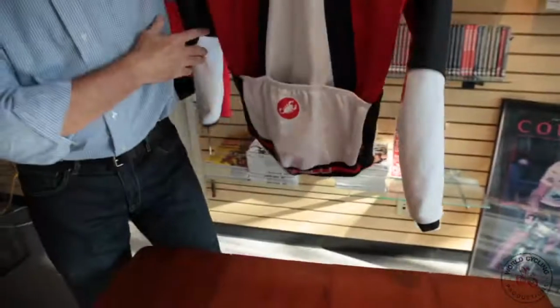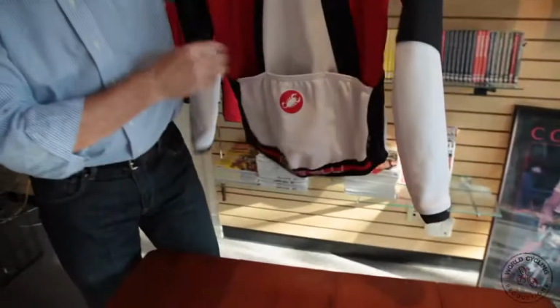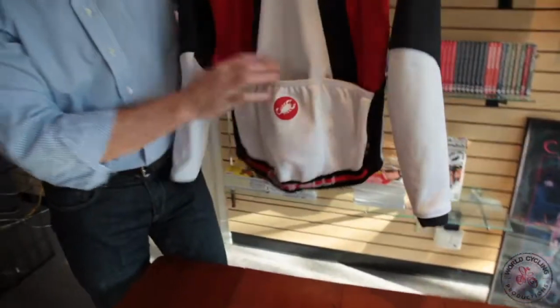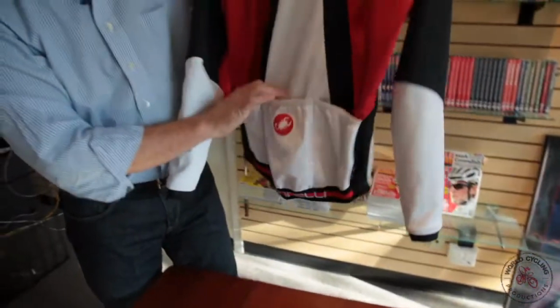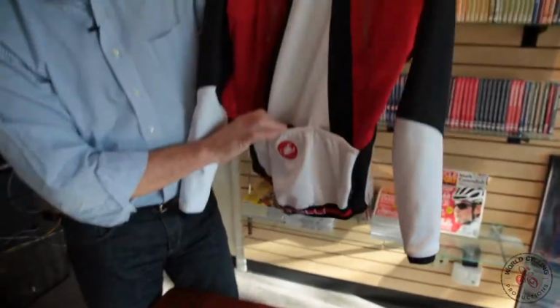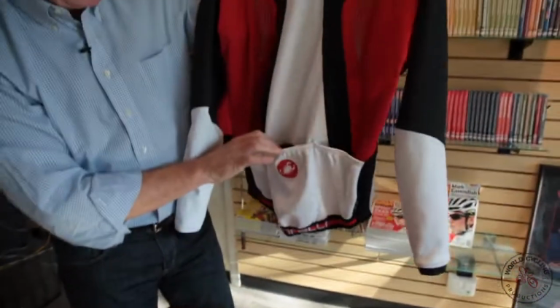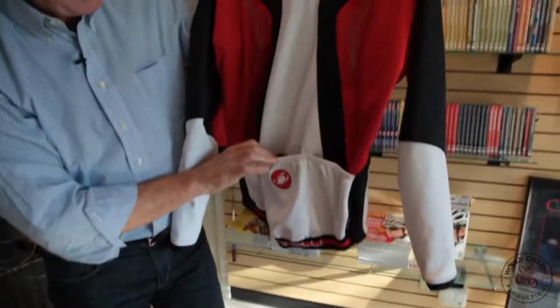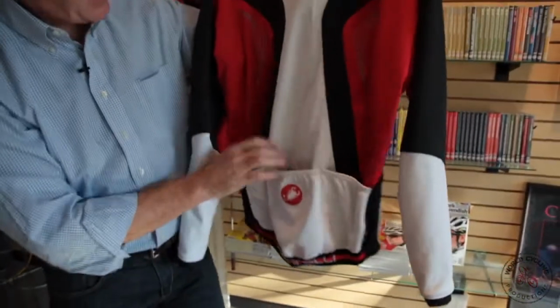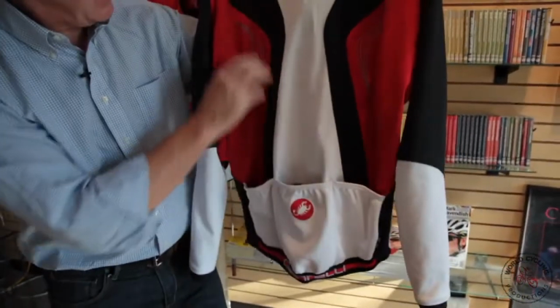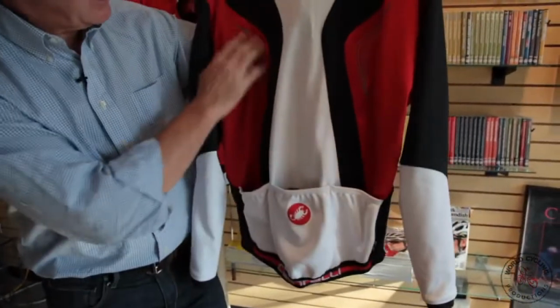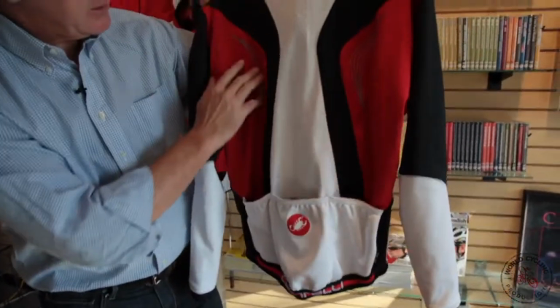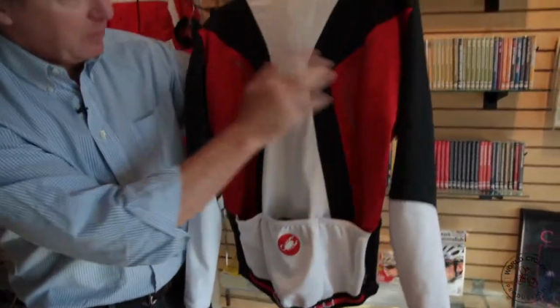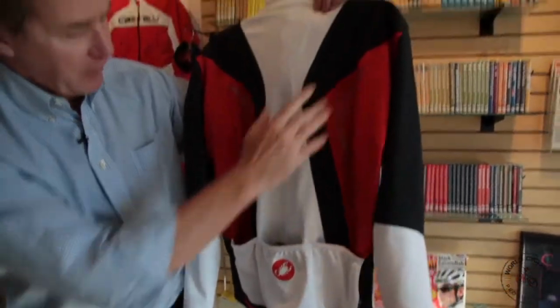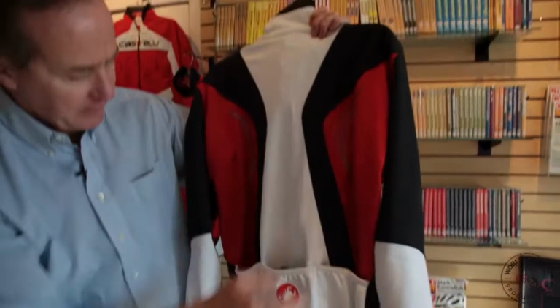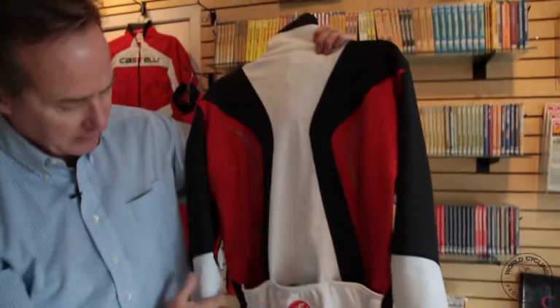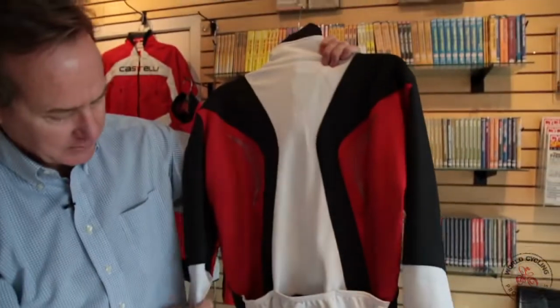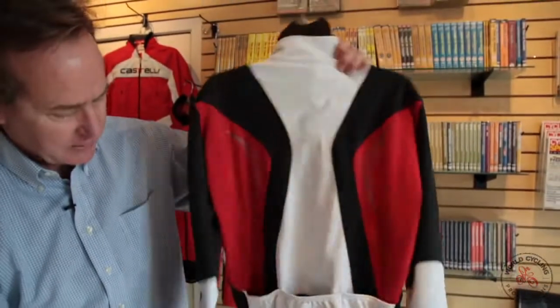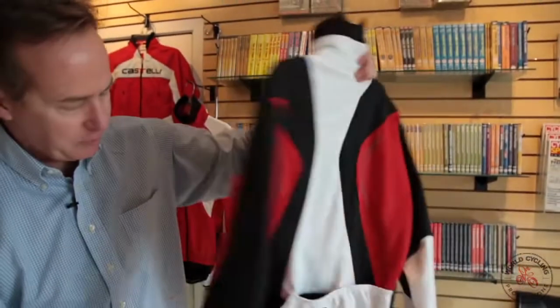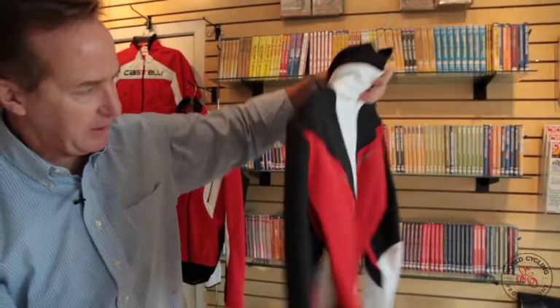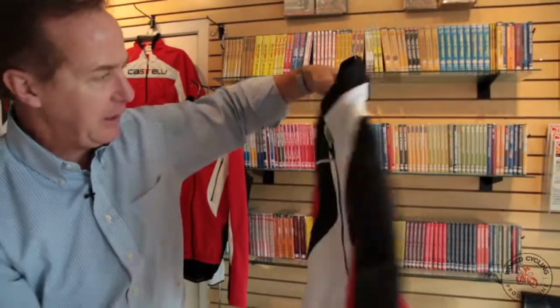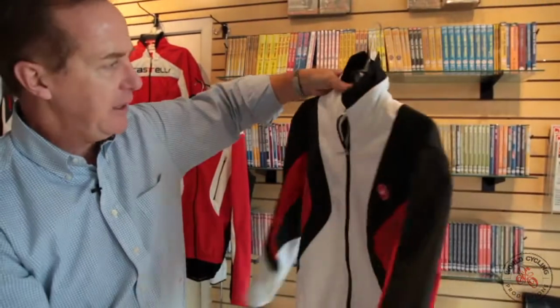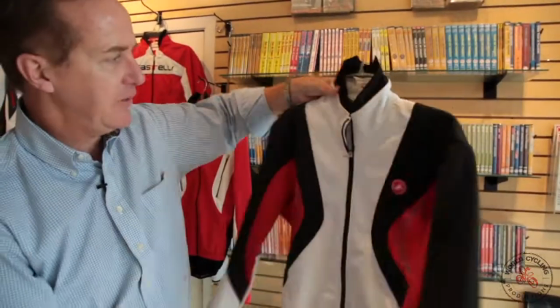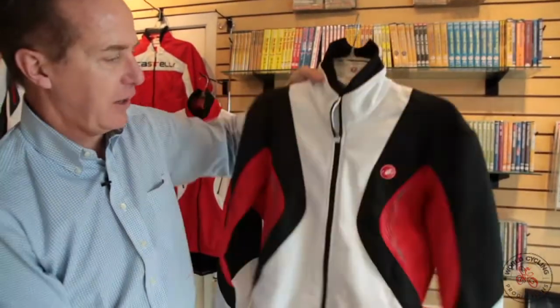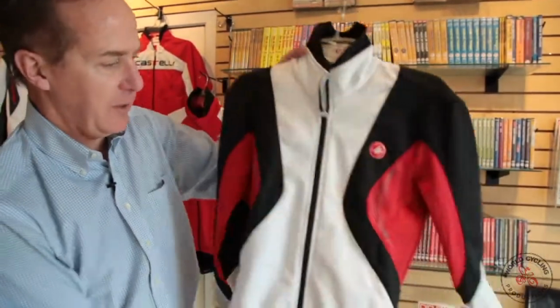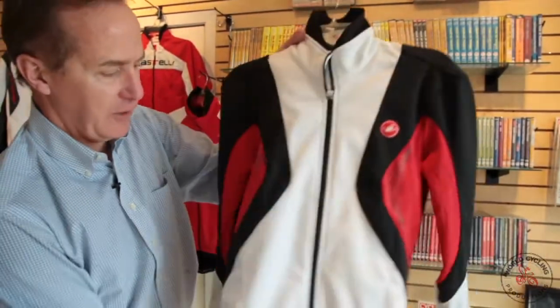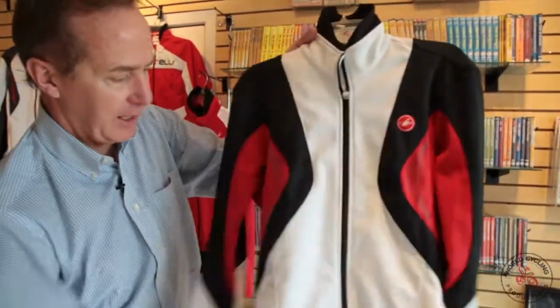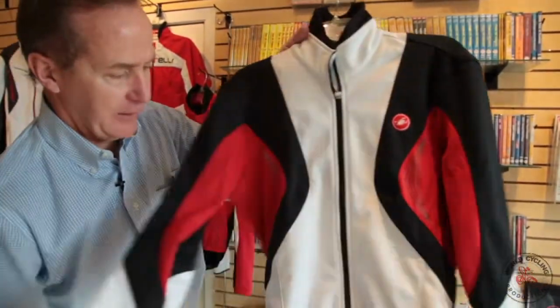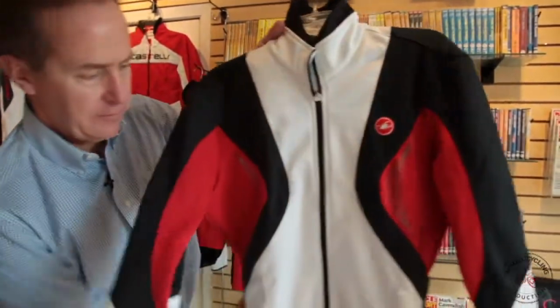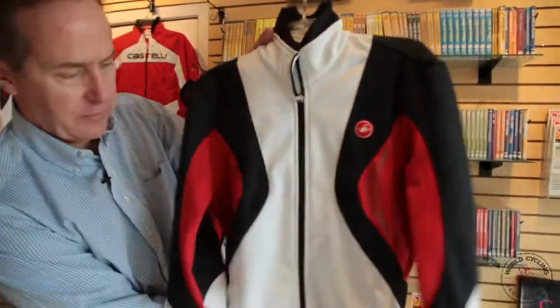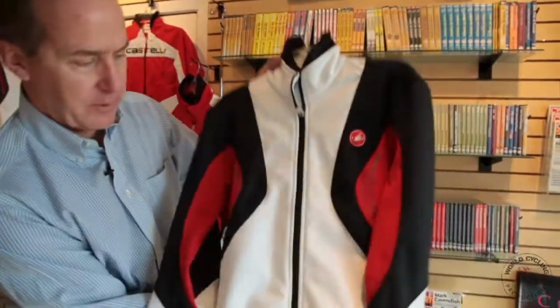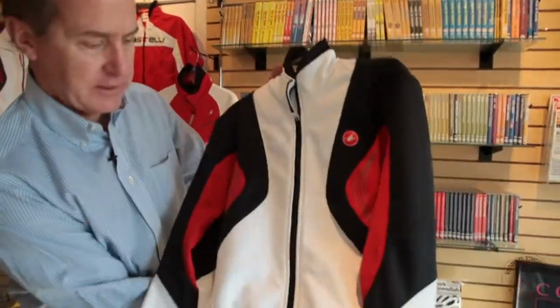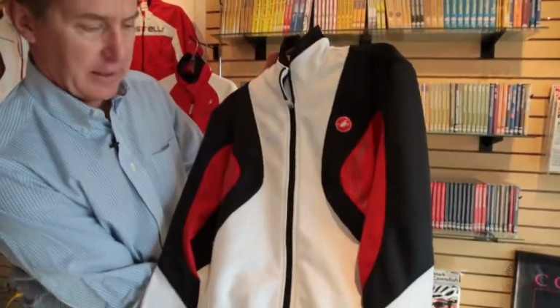Three open back pockets and some reflective elements complete the Stelvio jacket from Castelli.